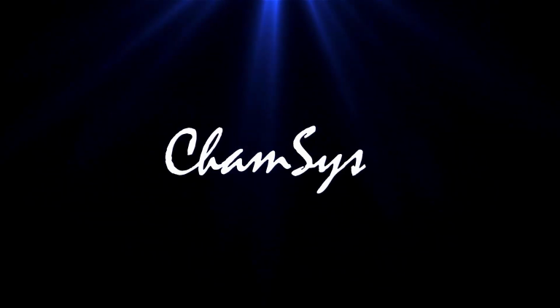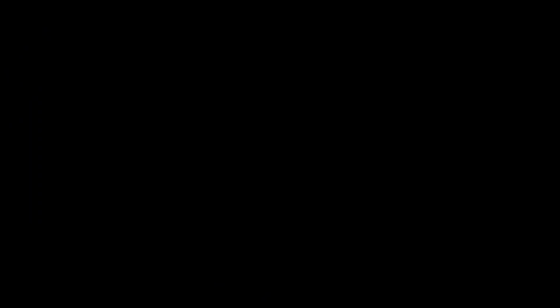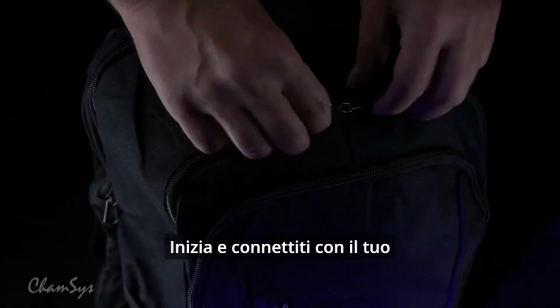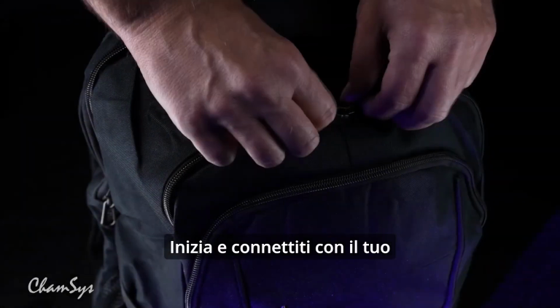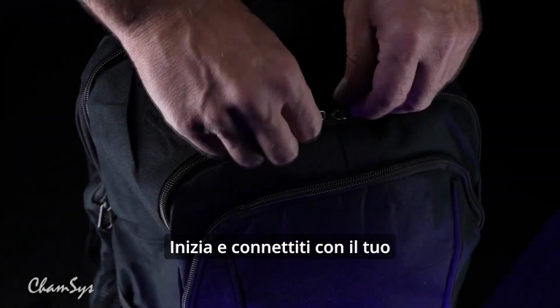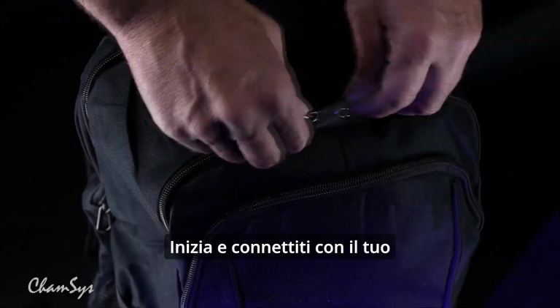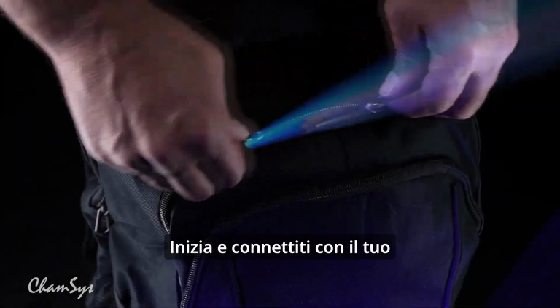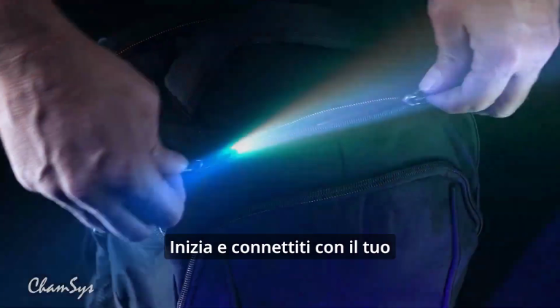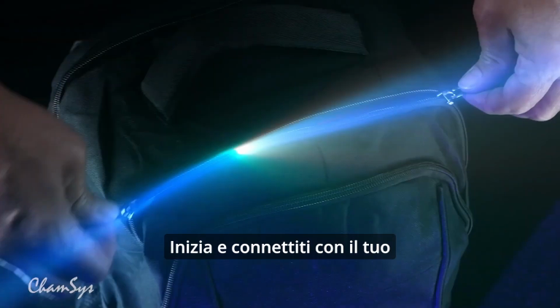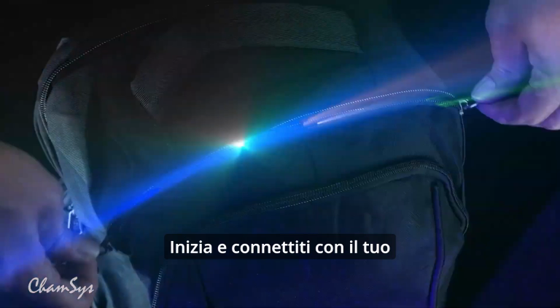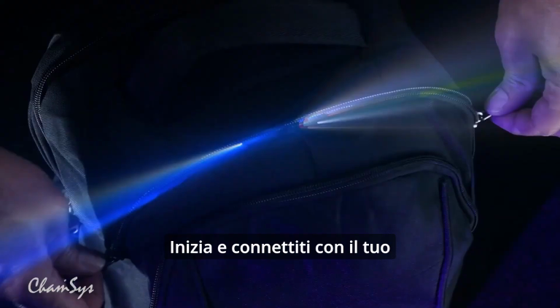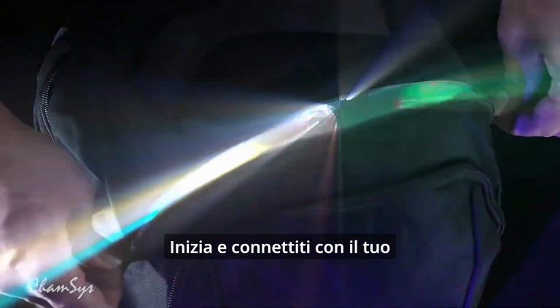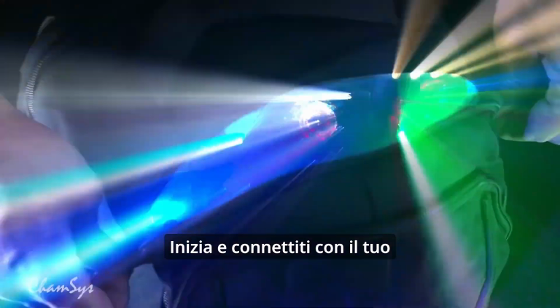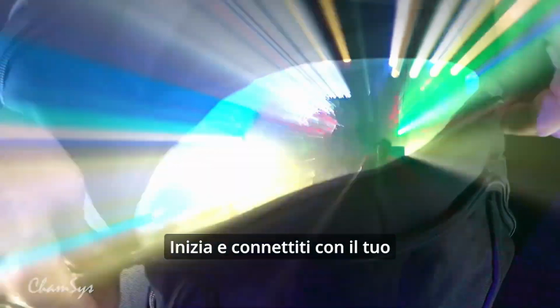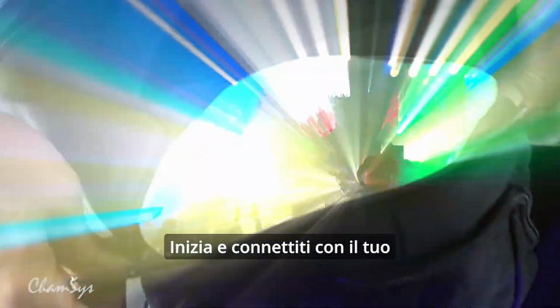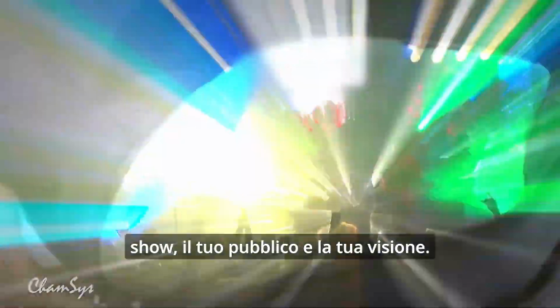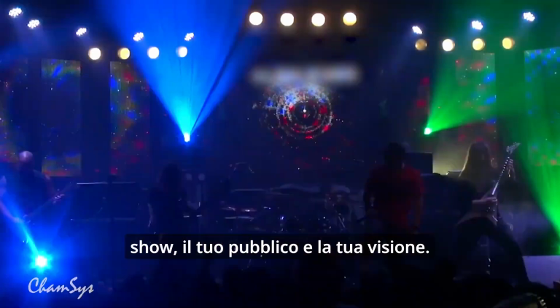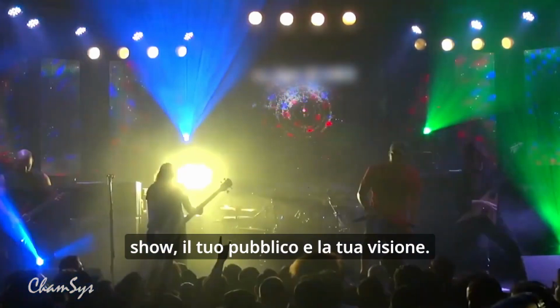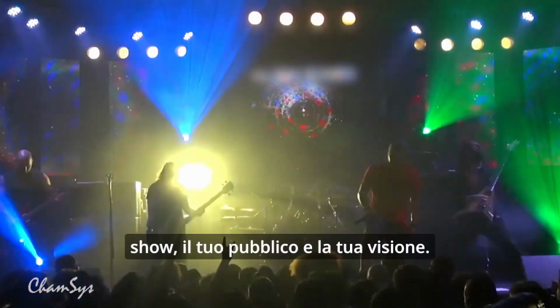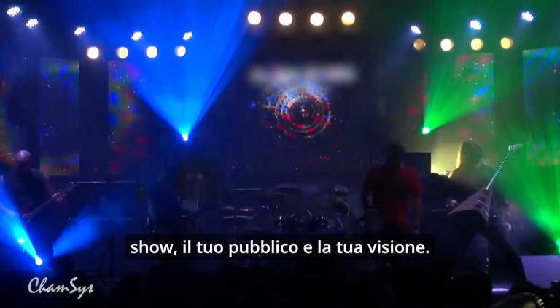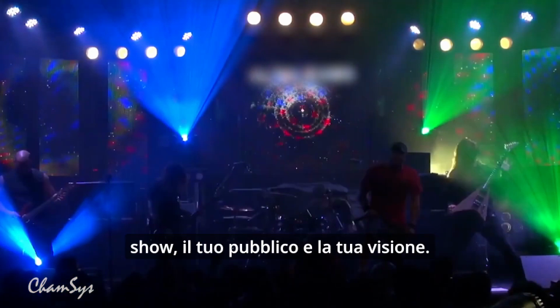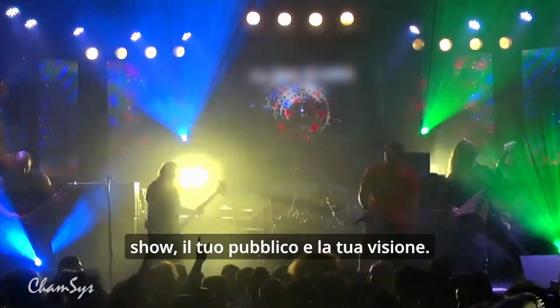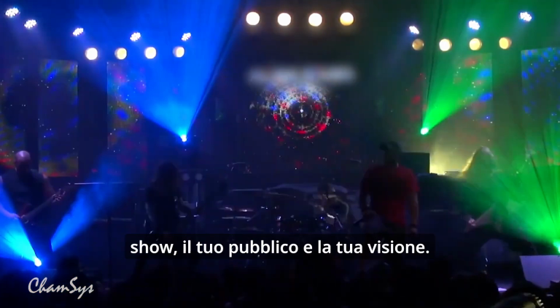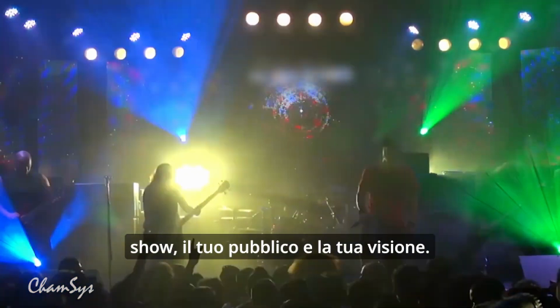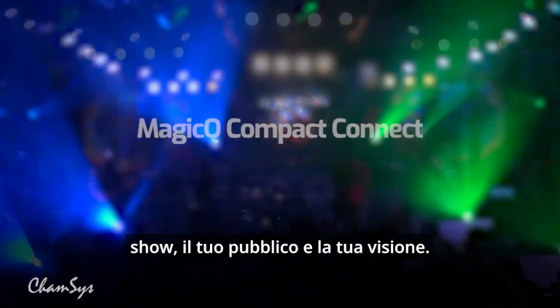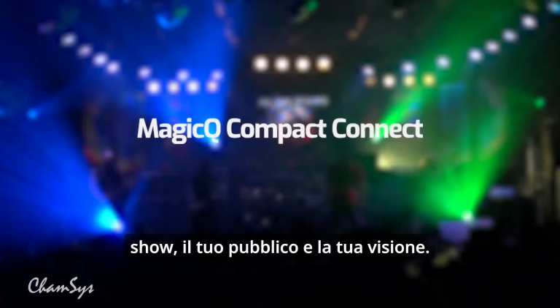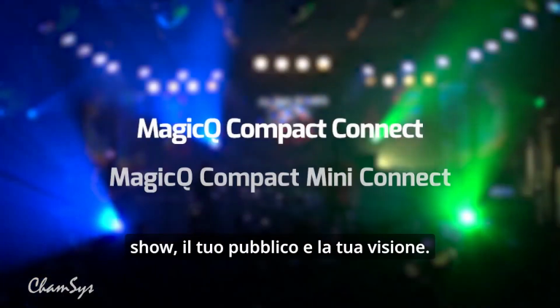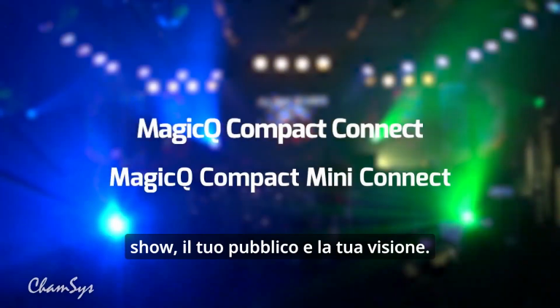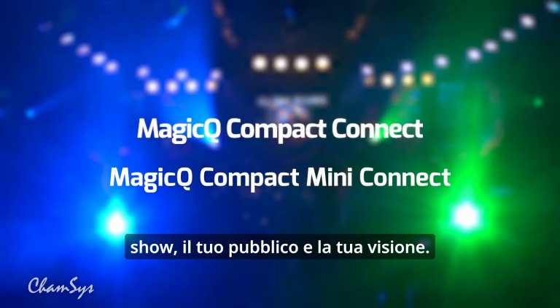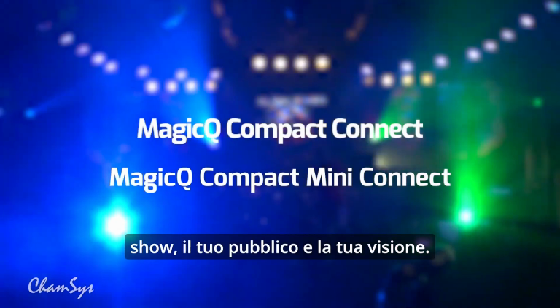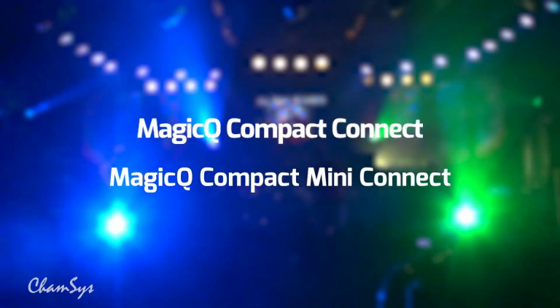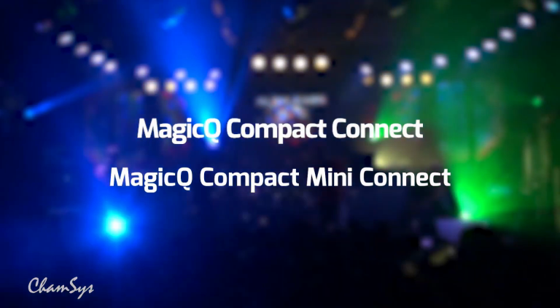Get moving and connect — to your performers, to your audience, to your vision.